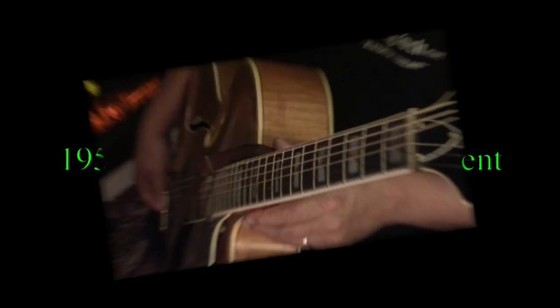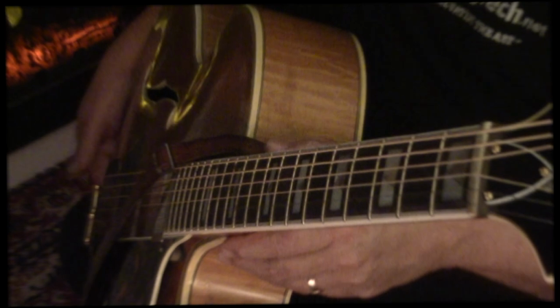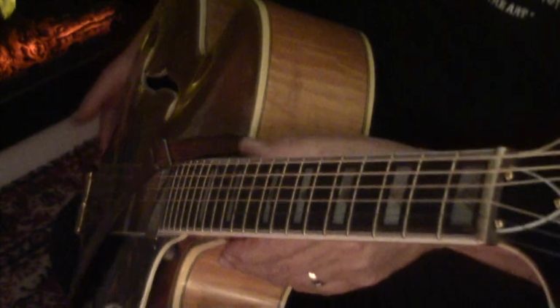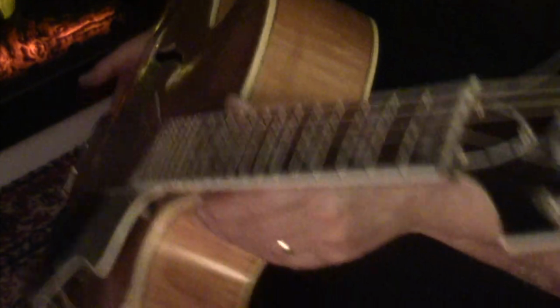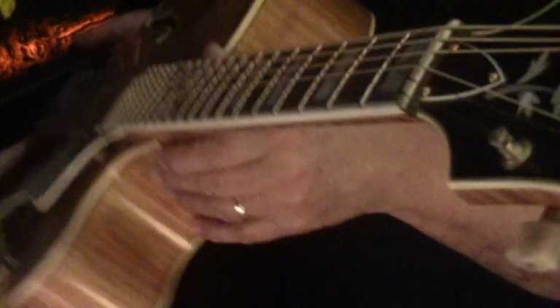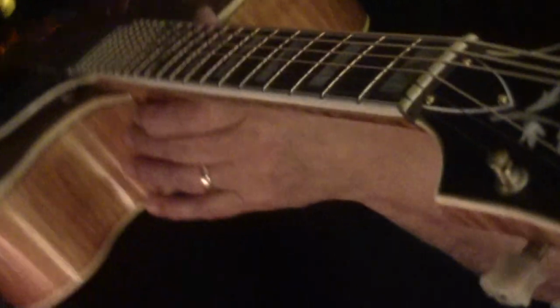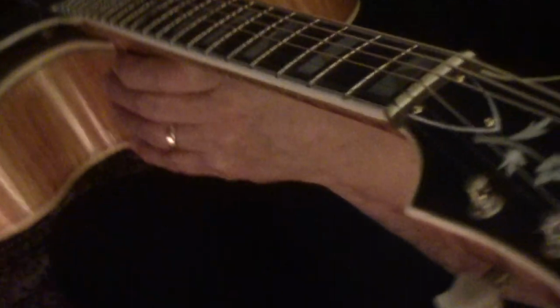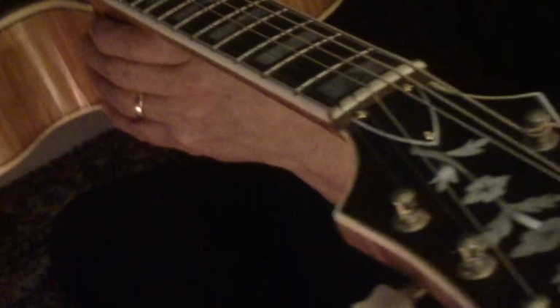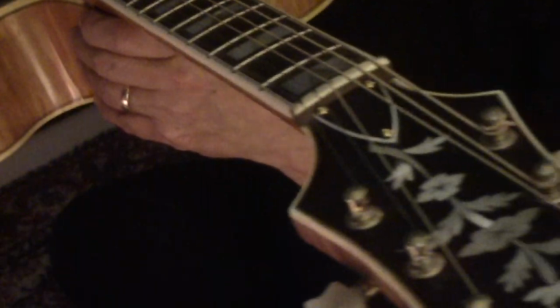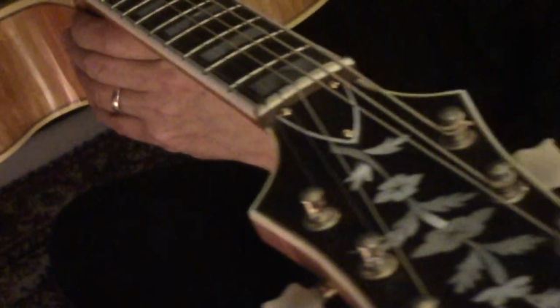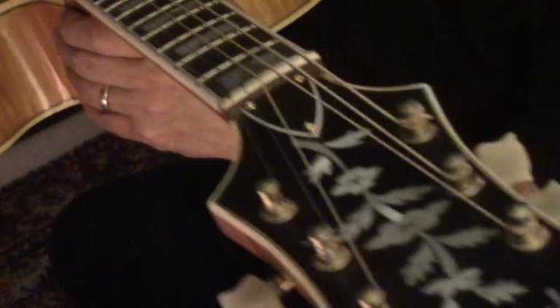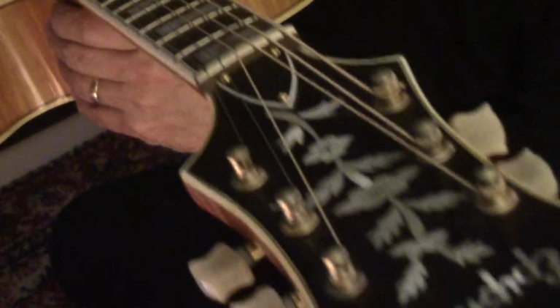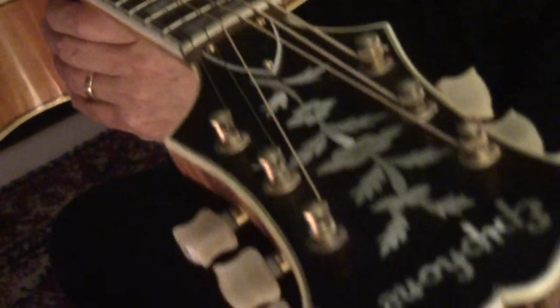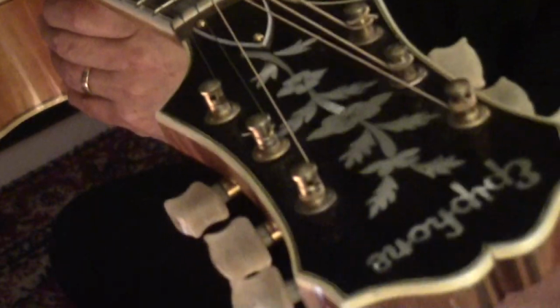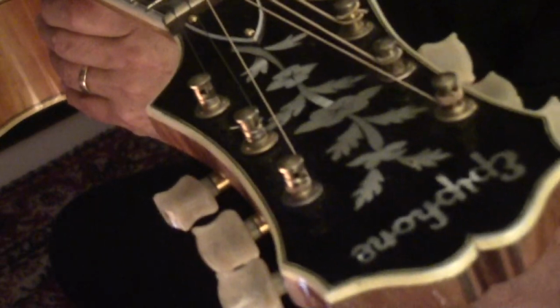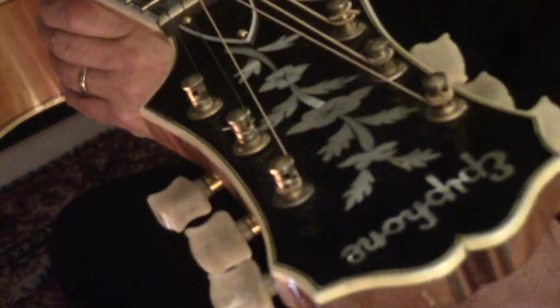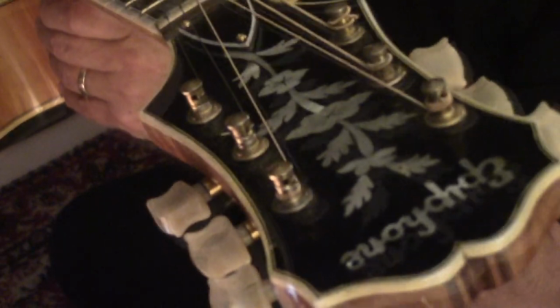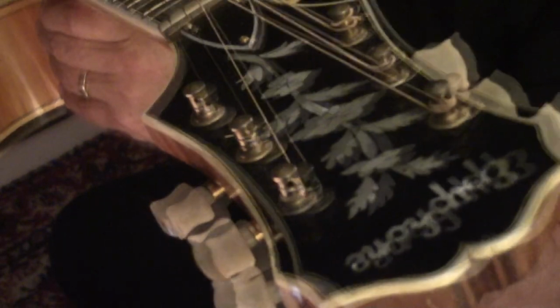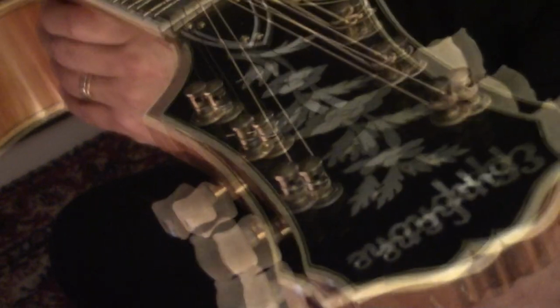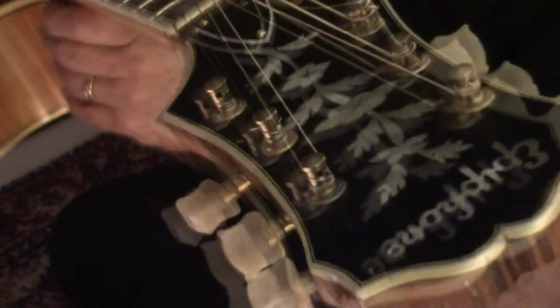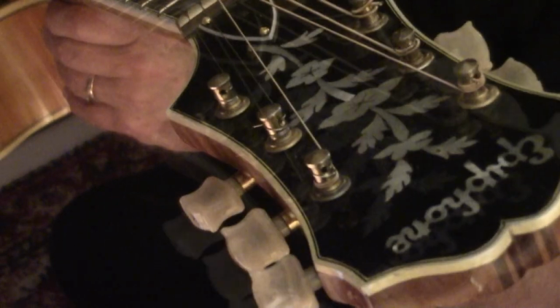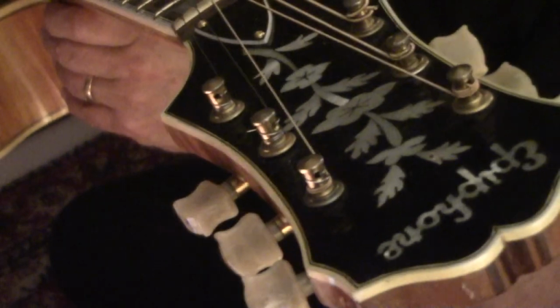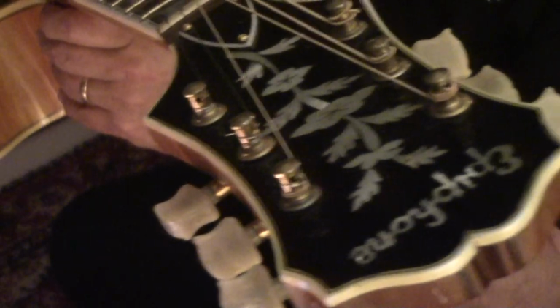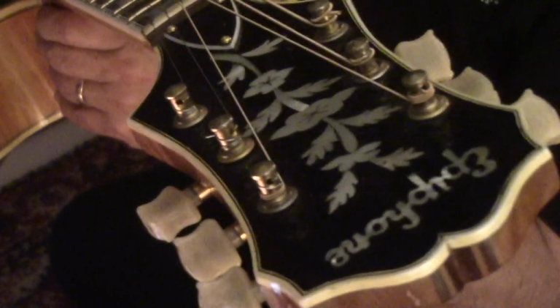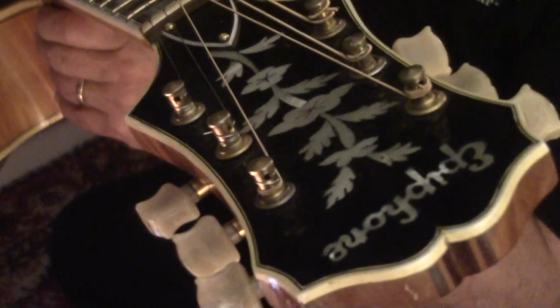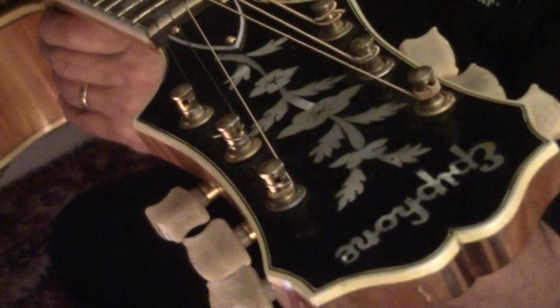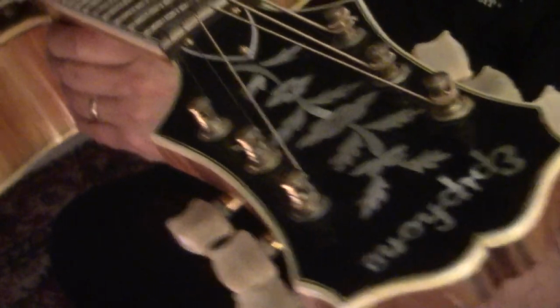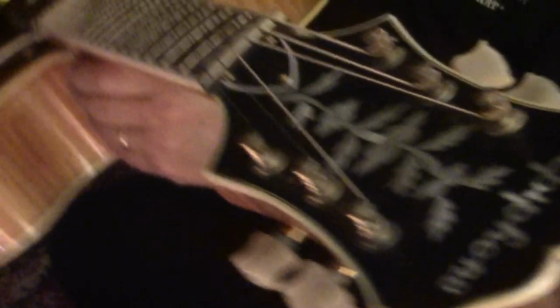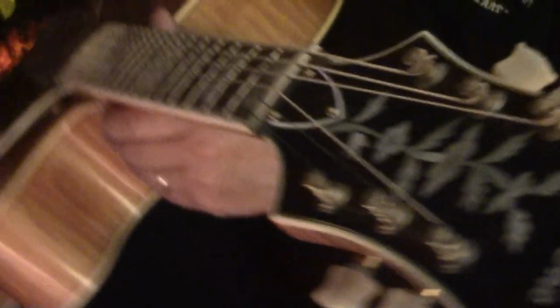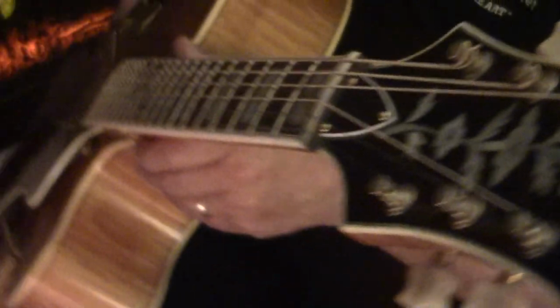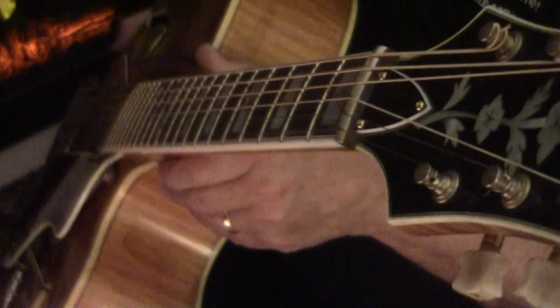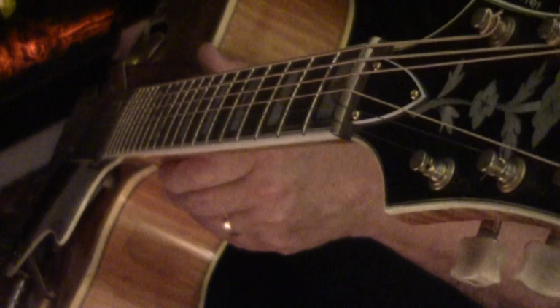Welcome back everyone. I've got a 1951 Epiphone Emperor Regent.